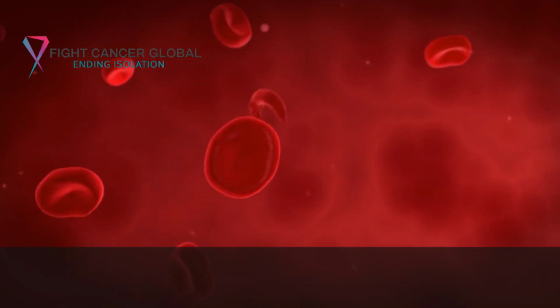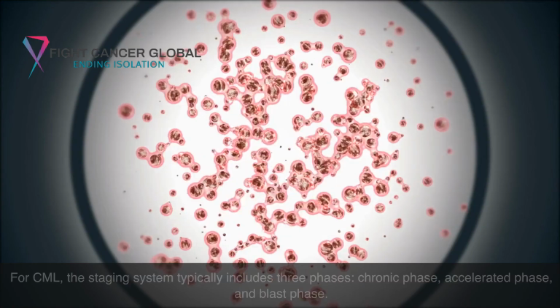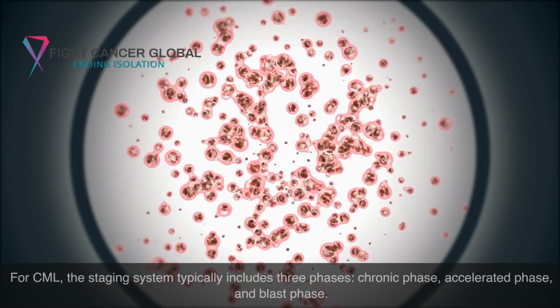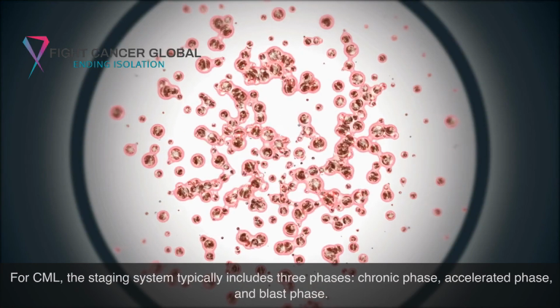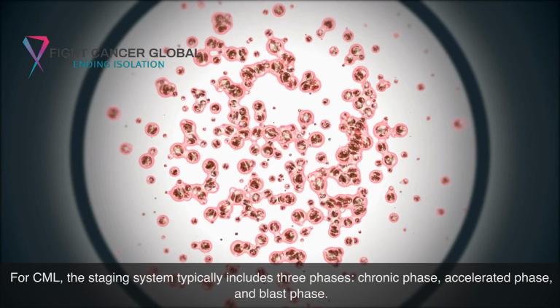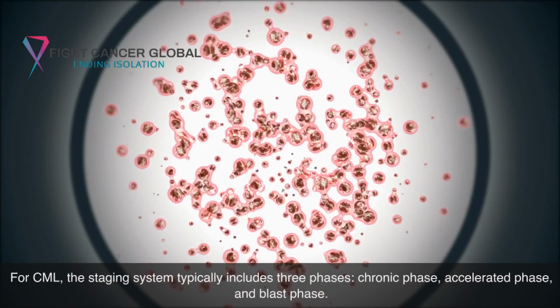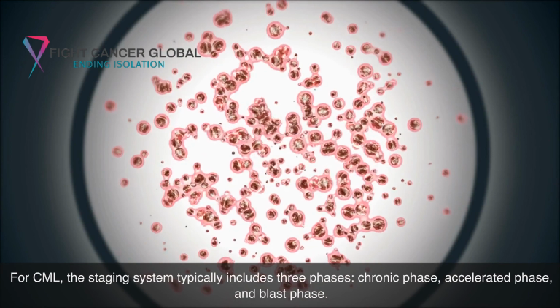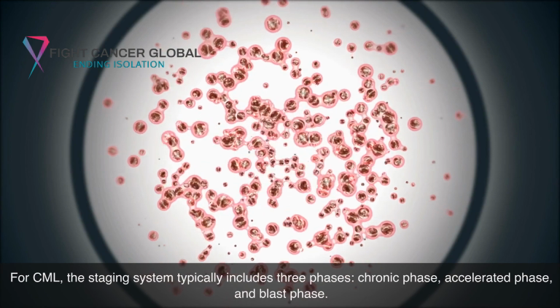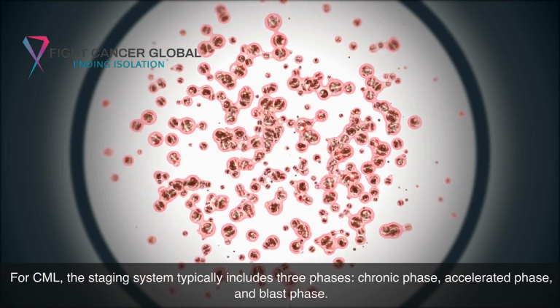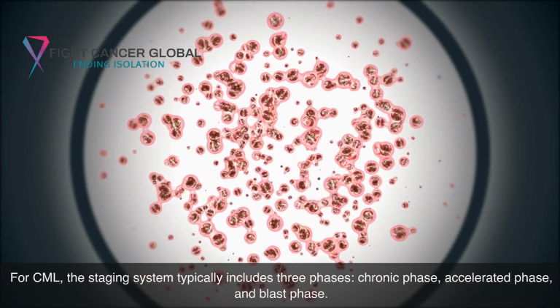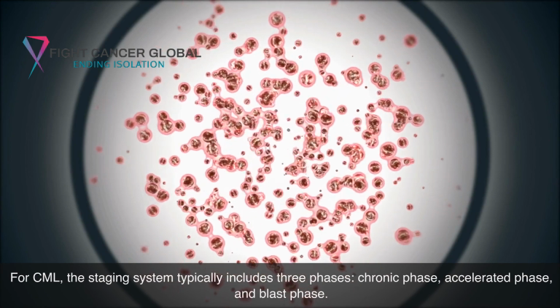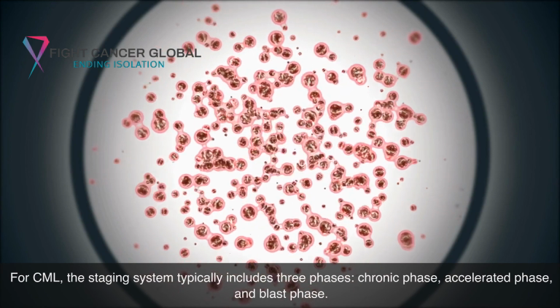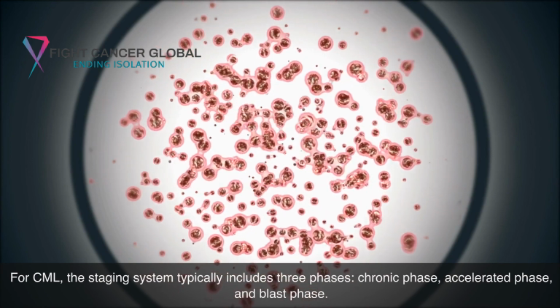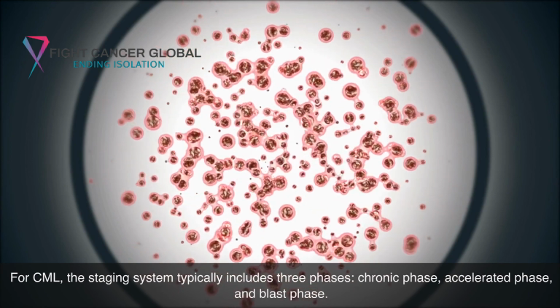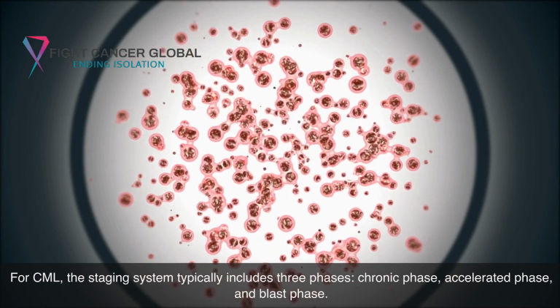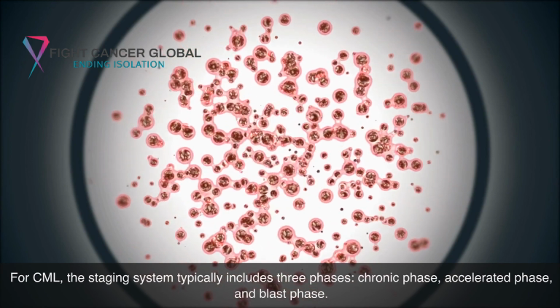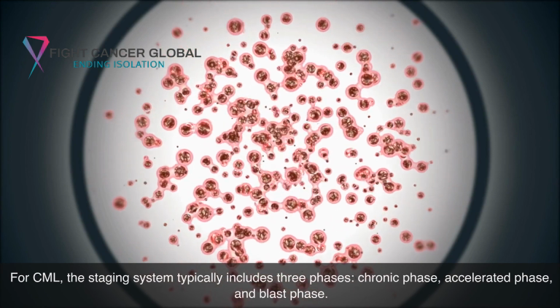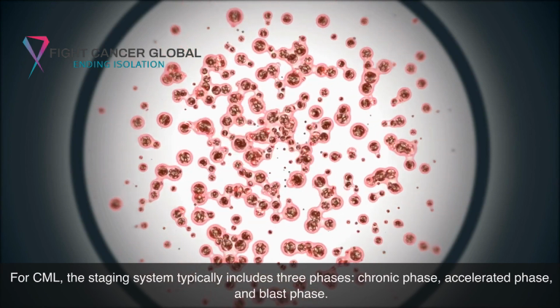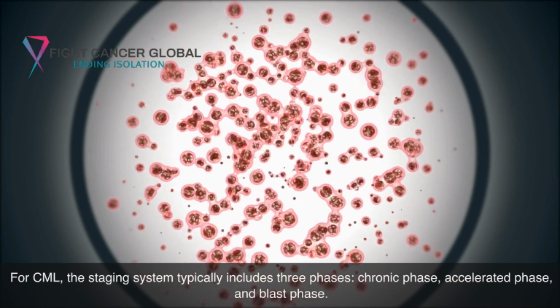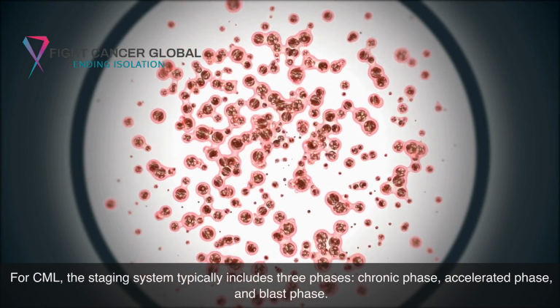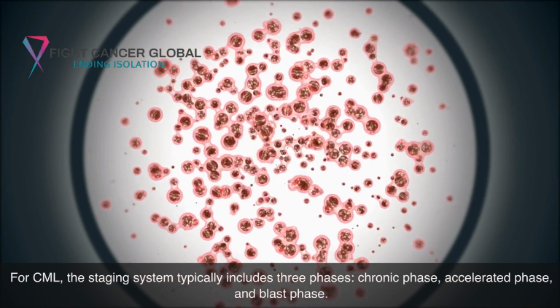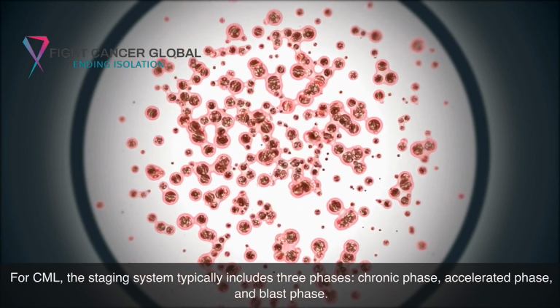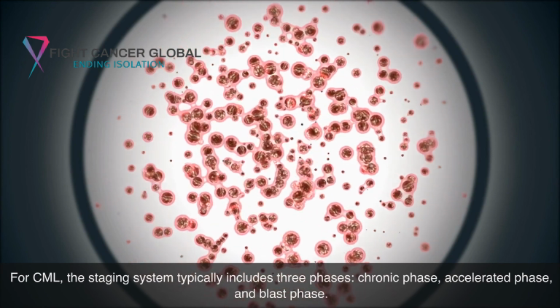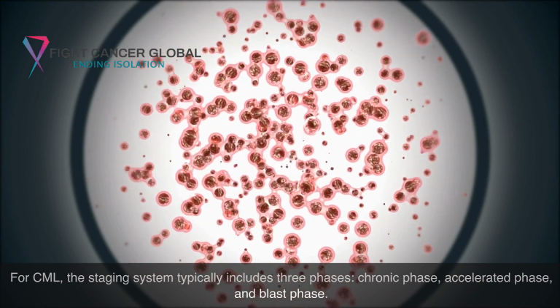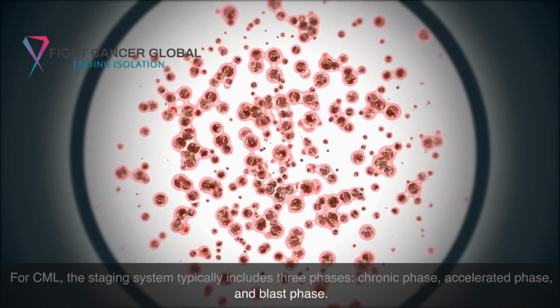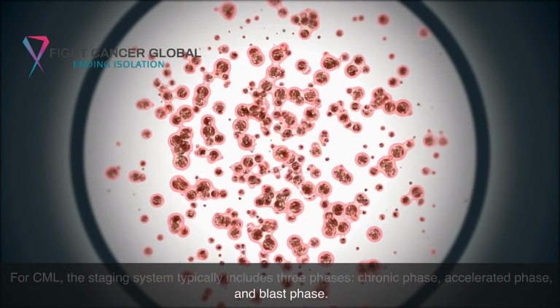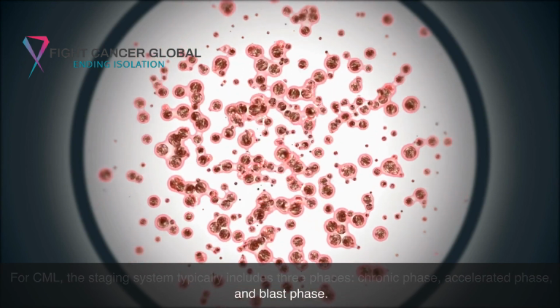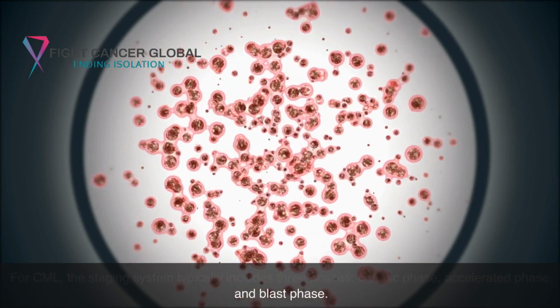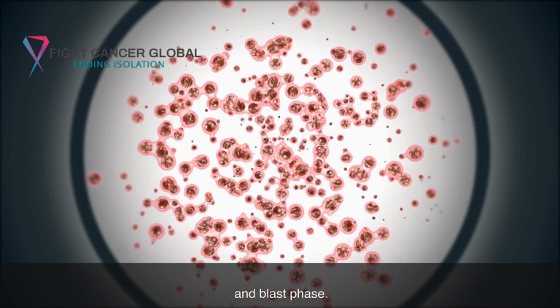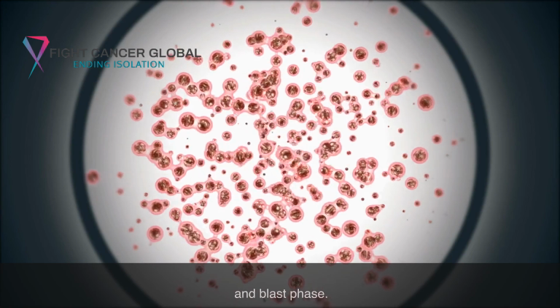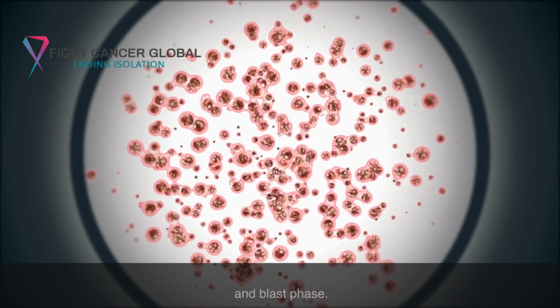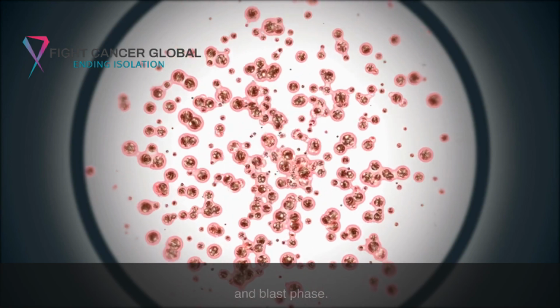For CML, the staging system typically includes three phases: chronic phase, accelerated phase, and blast phase.